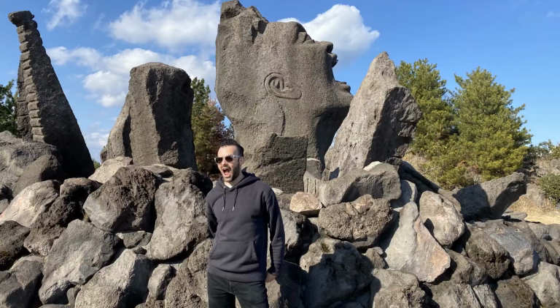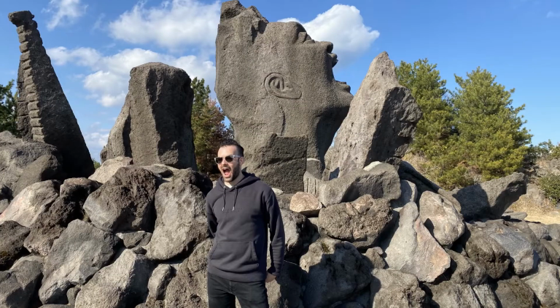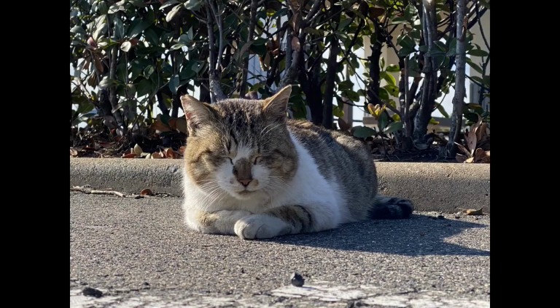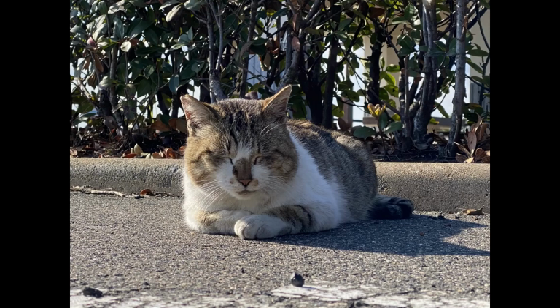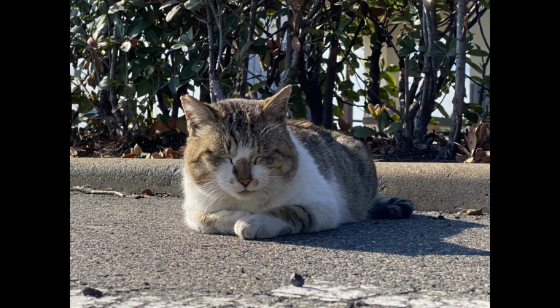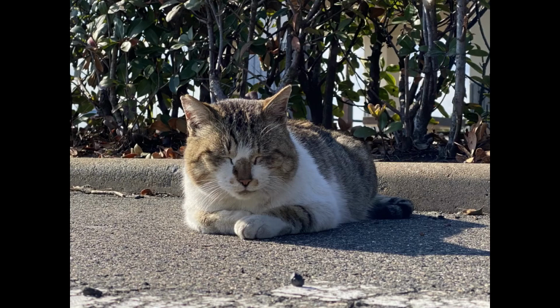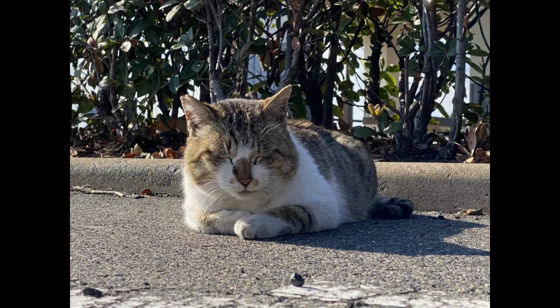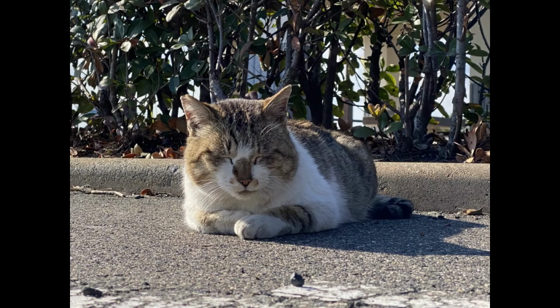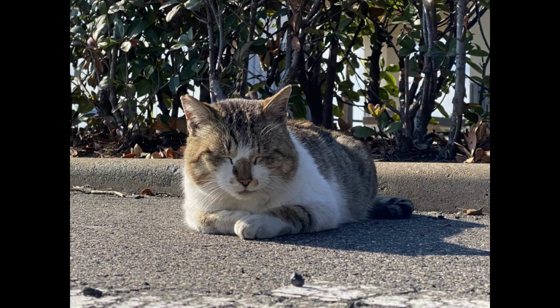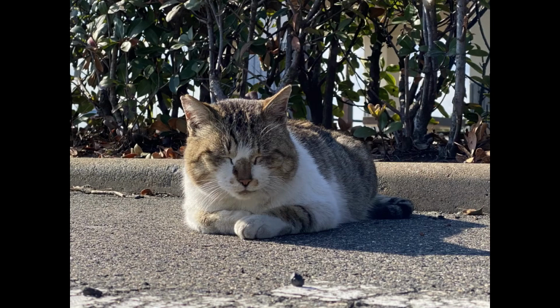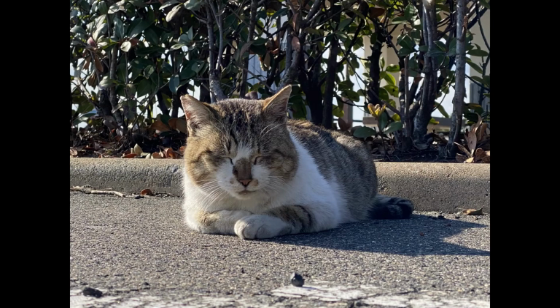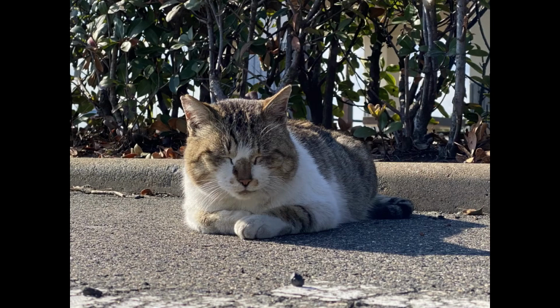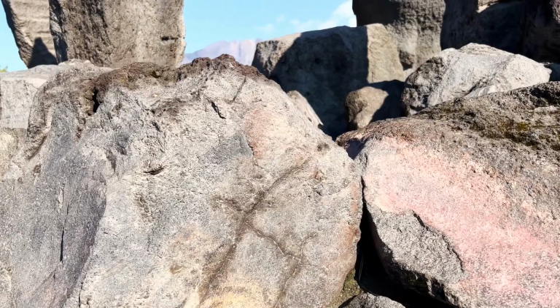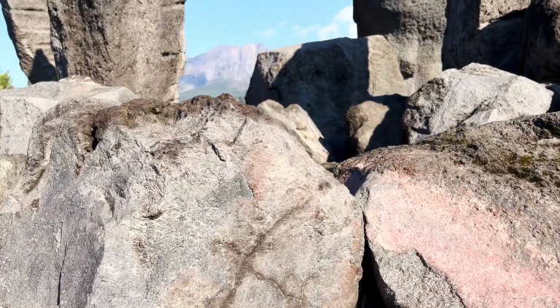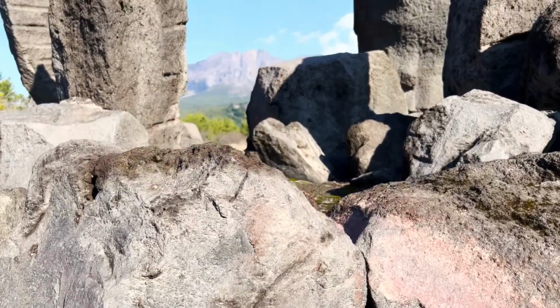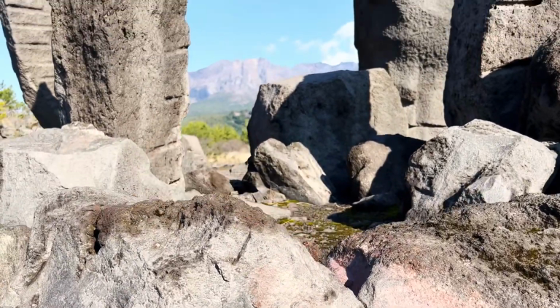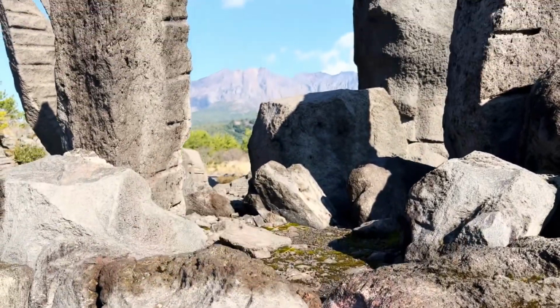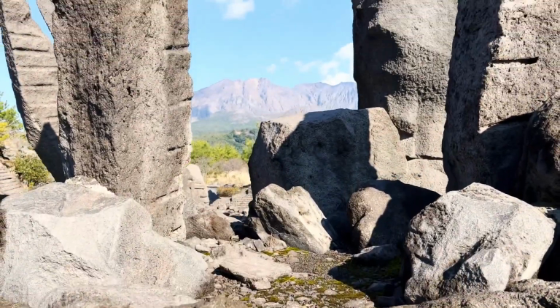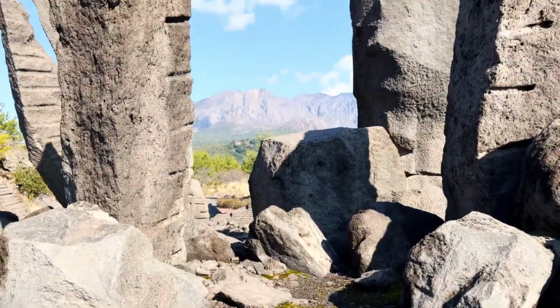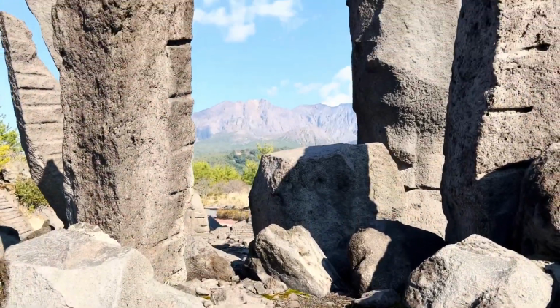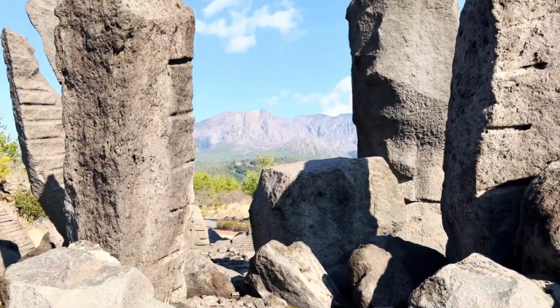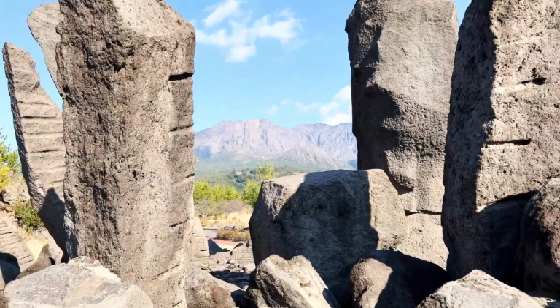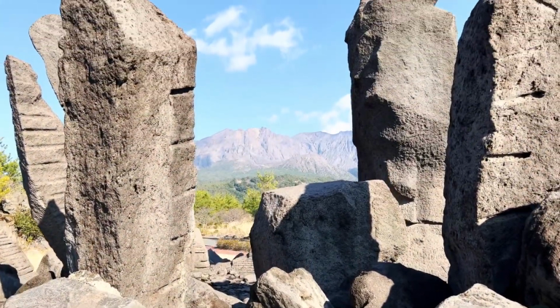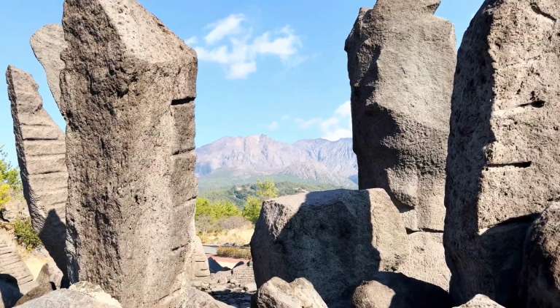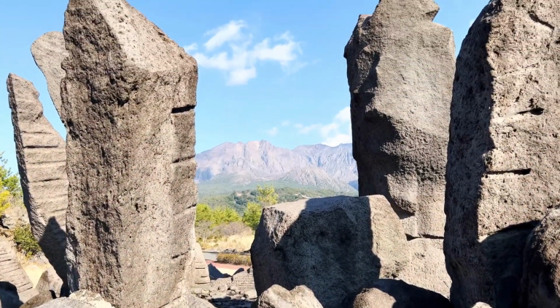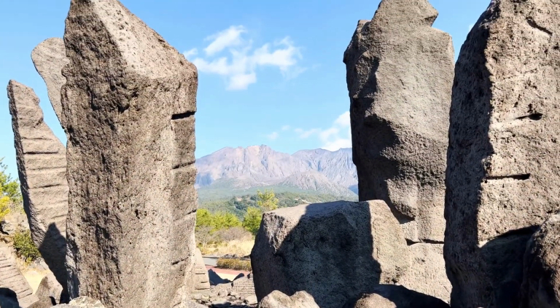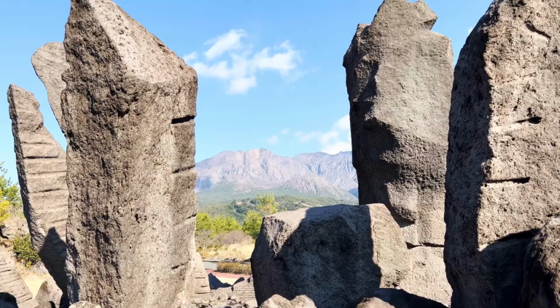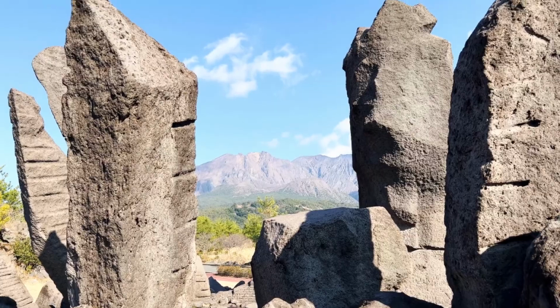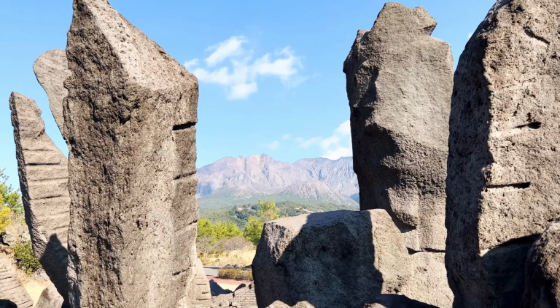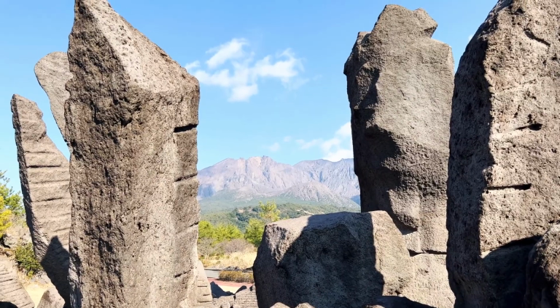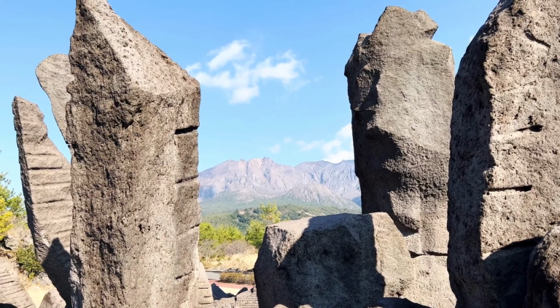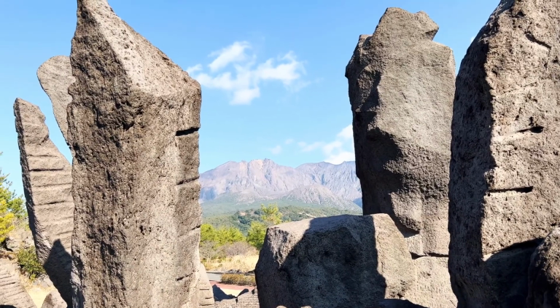Our first stop was the Portrait of a Scream sculpture, which had a lot of cats but not very much context. The views of the volcano were really beautiful though, and it was wonderfully quiet.